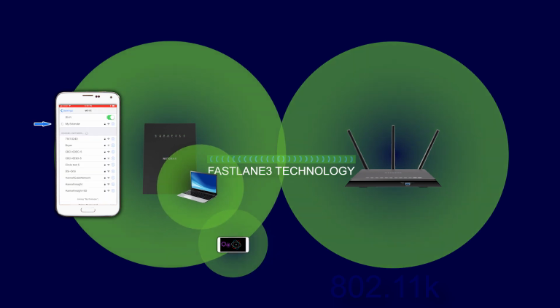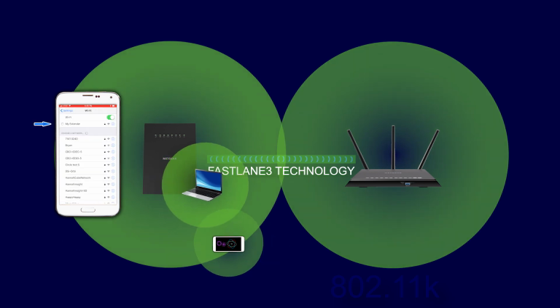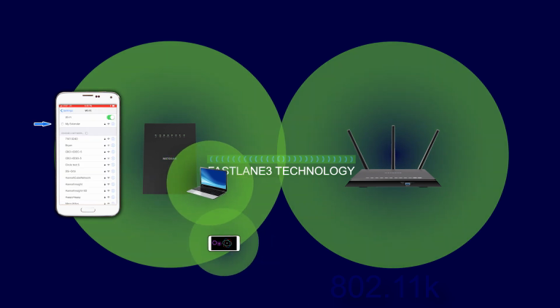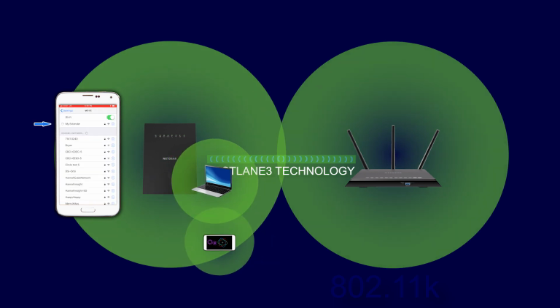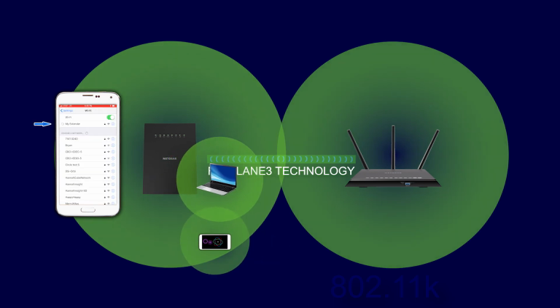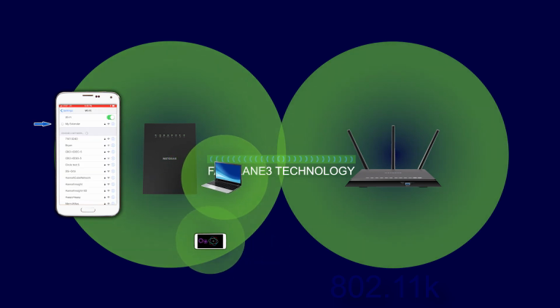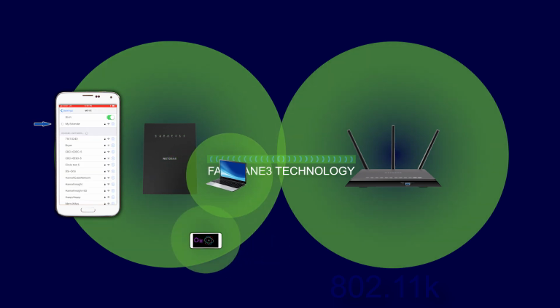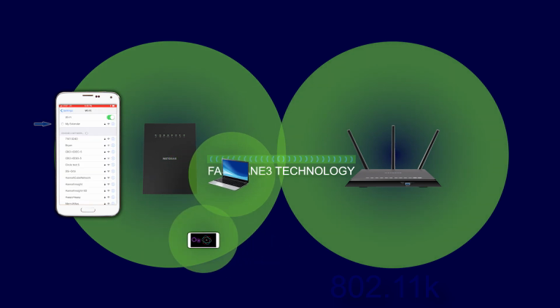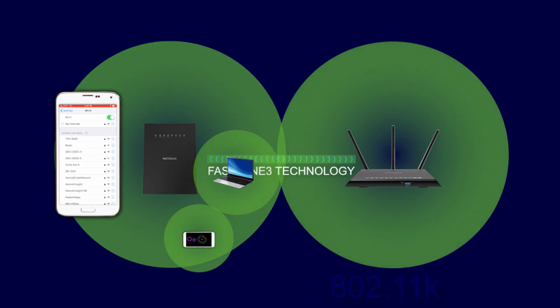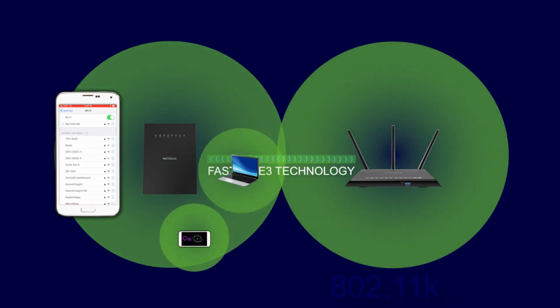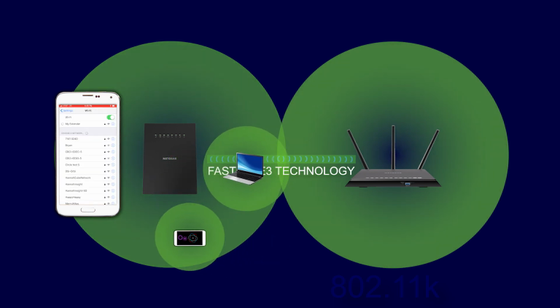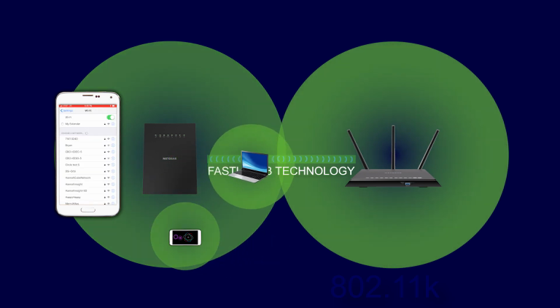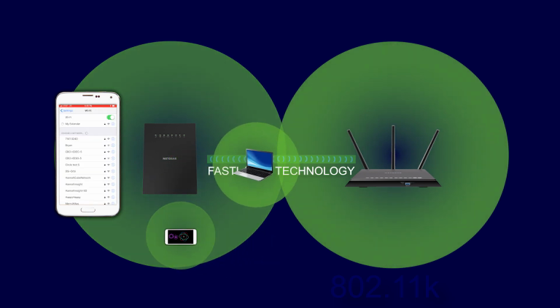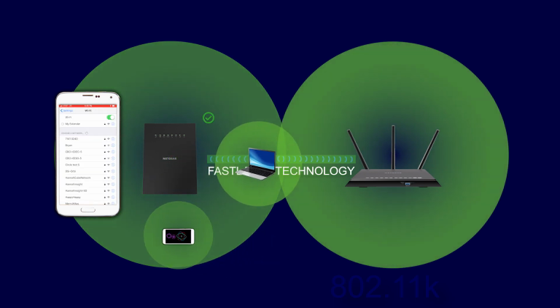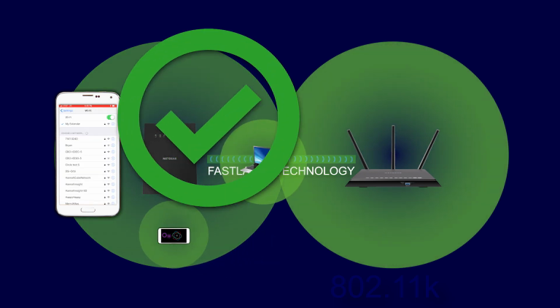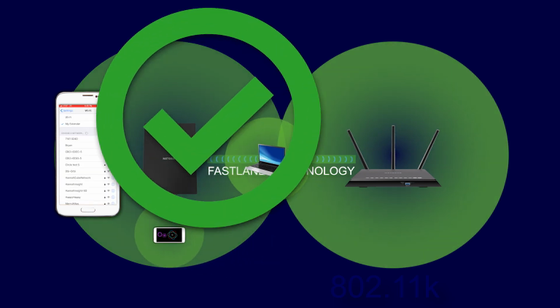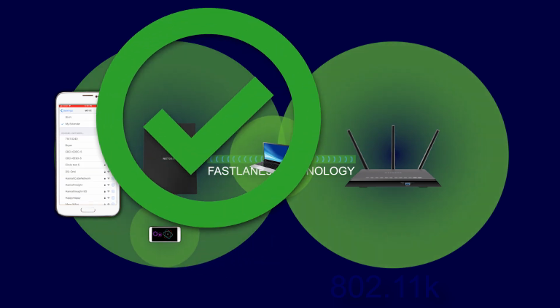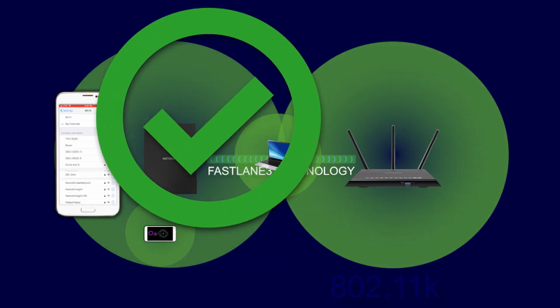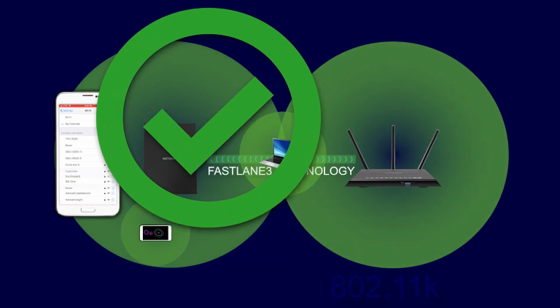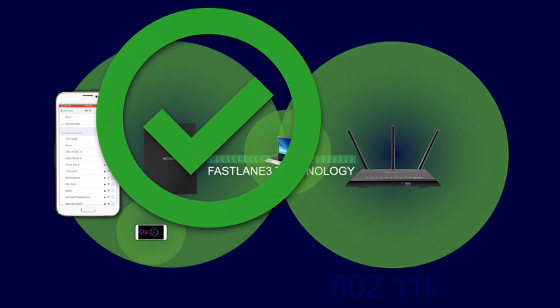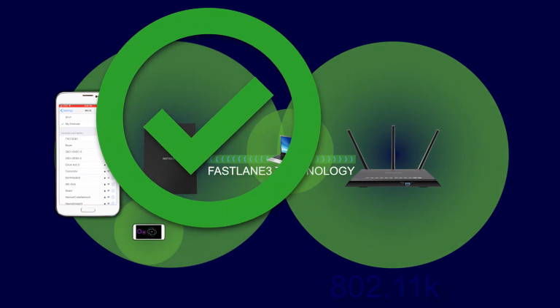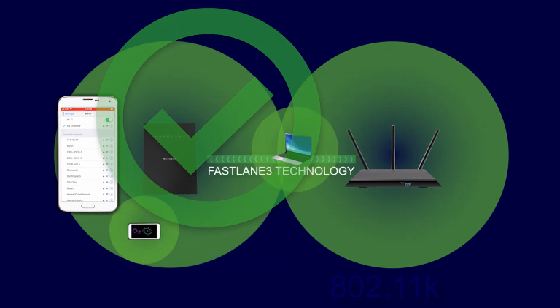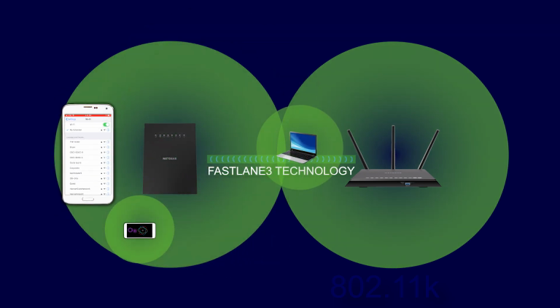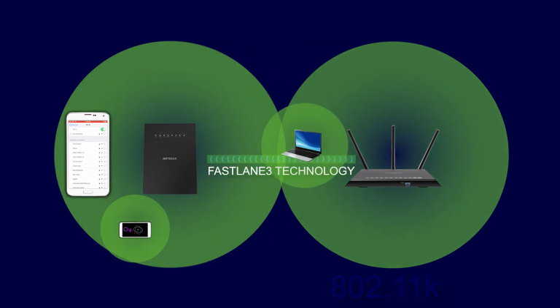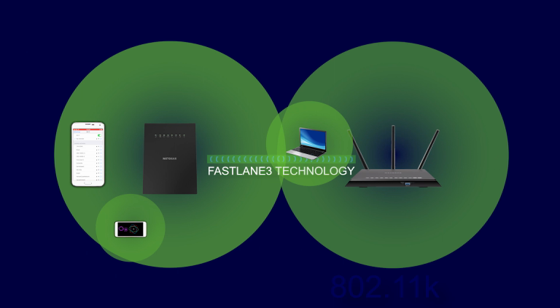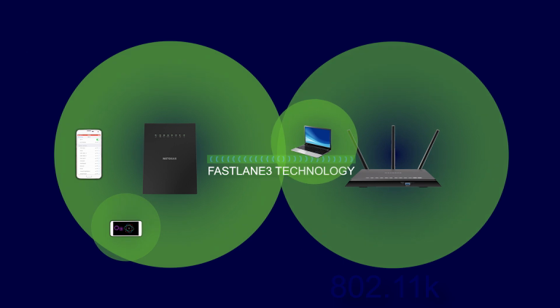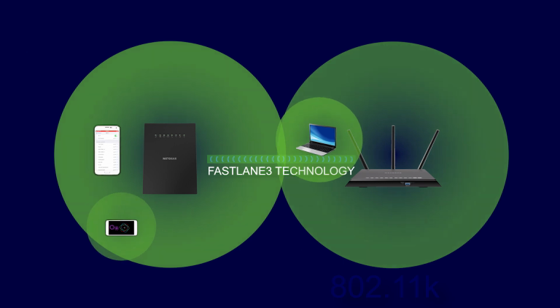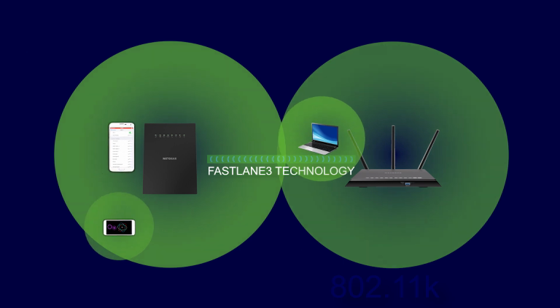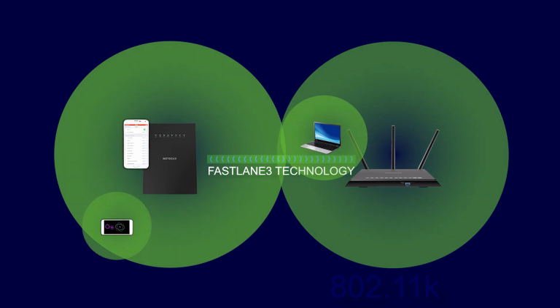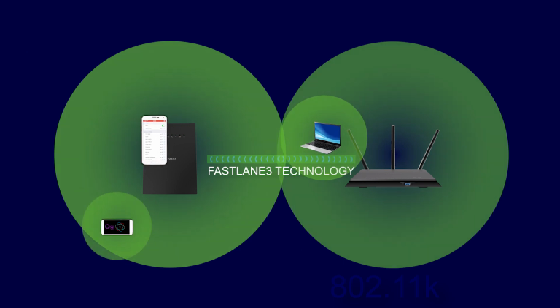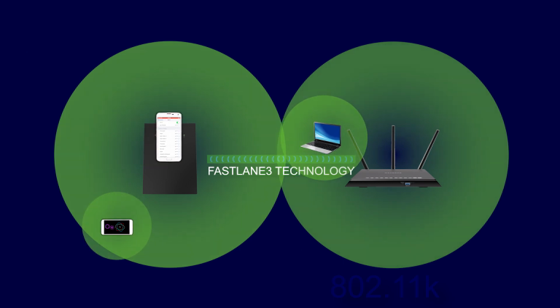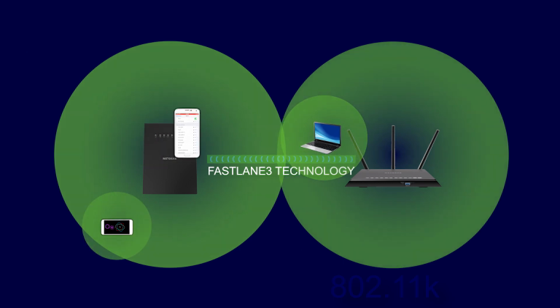For this and other topics, visit us at community.netgear.com.